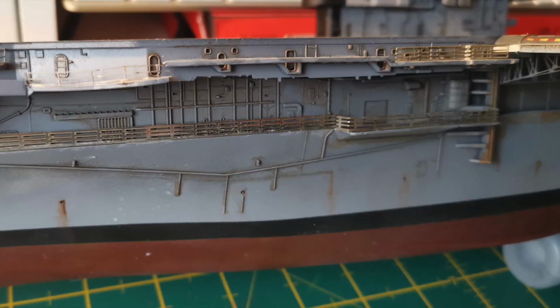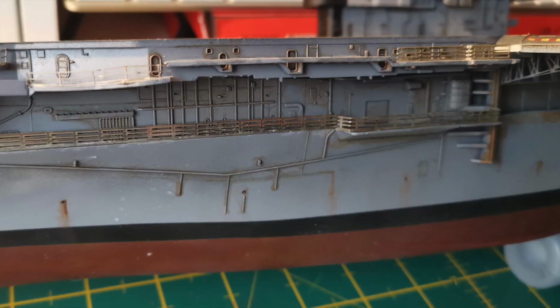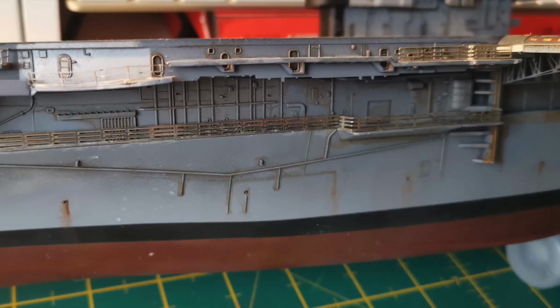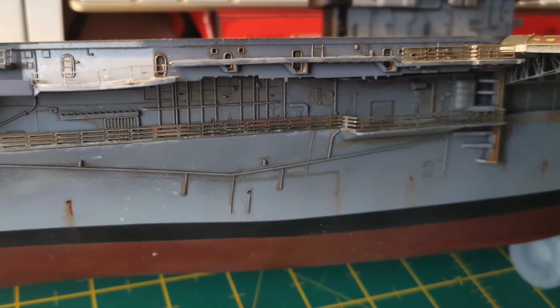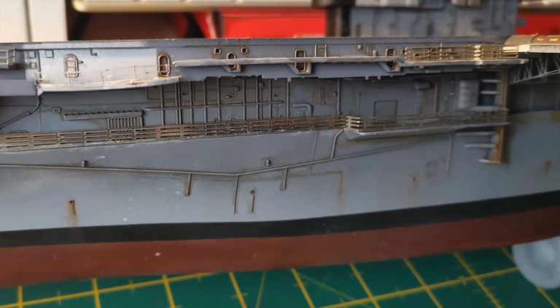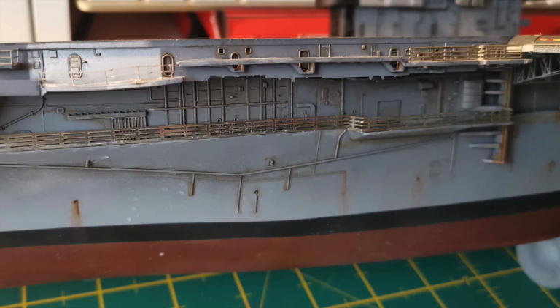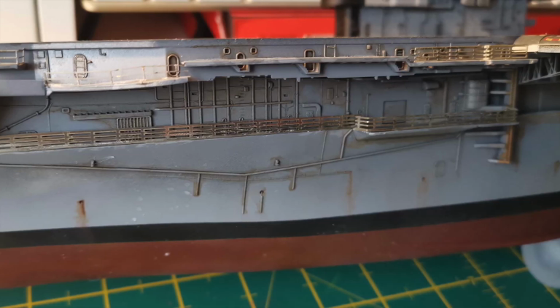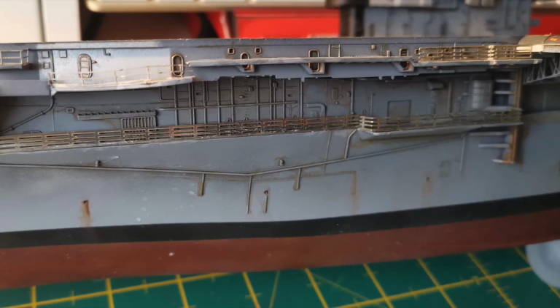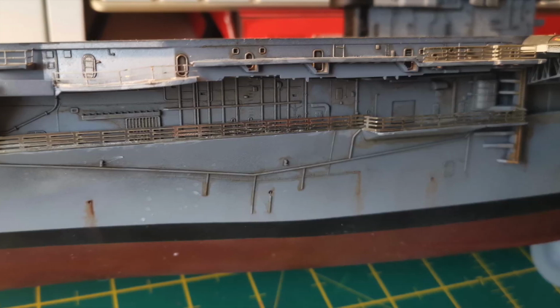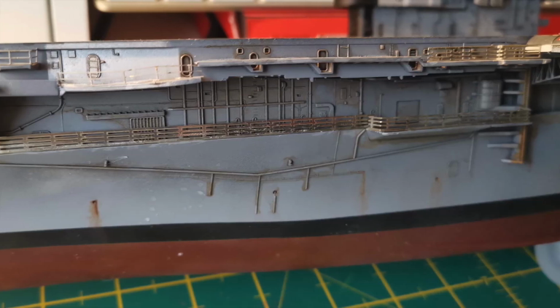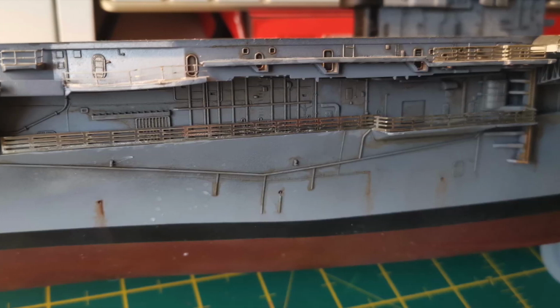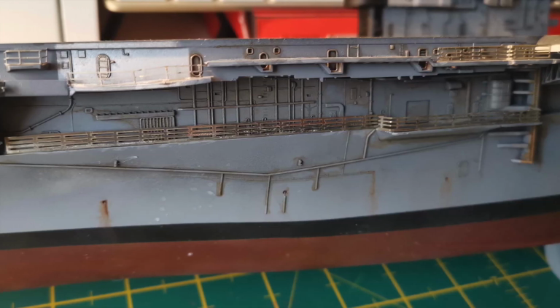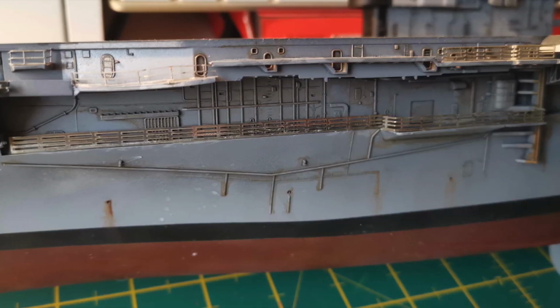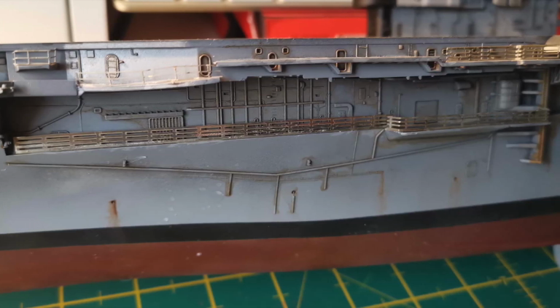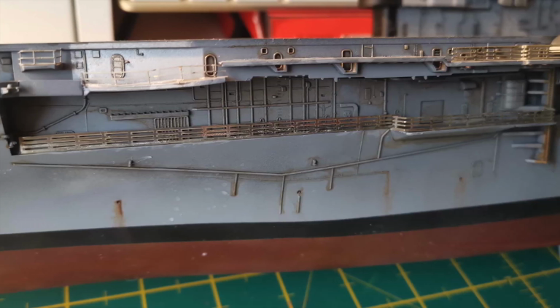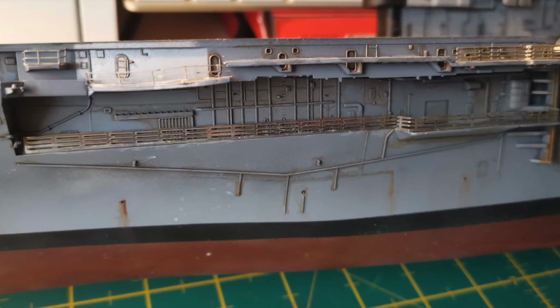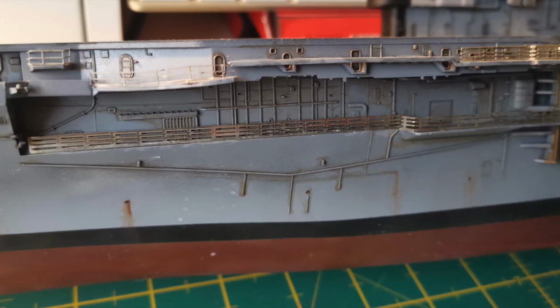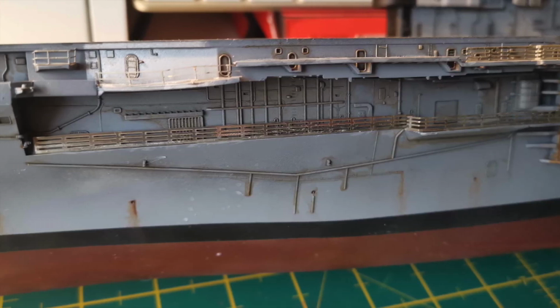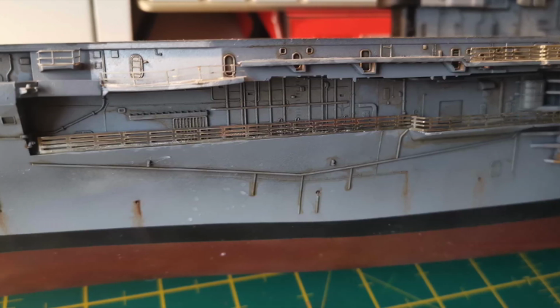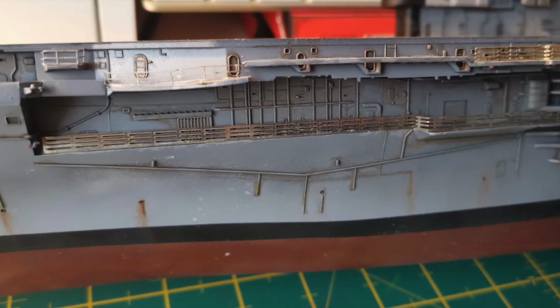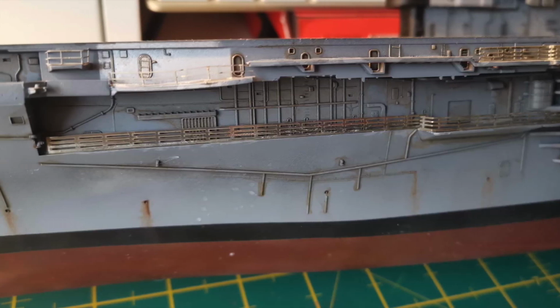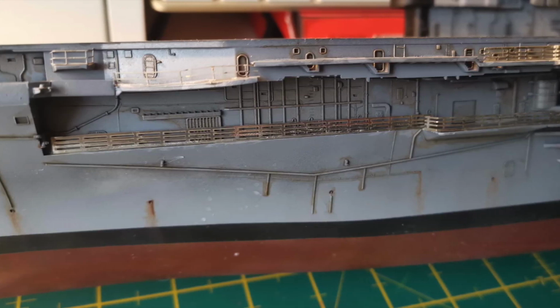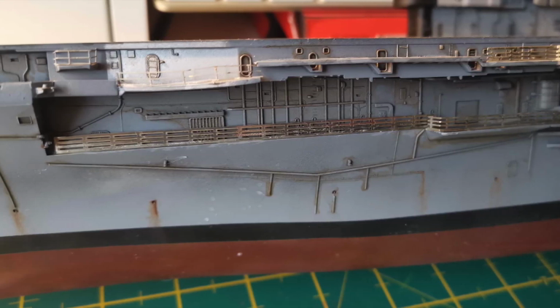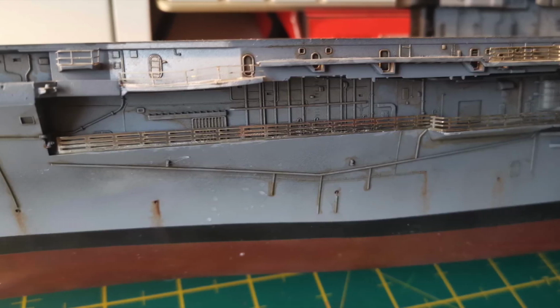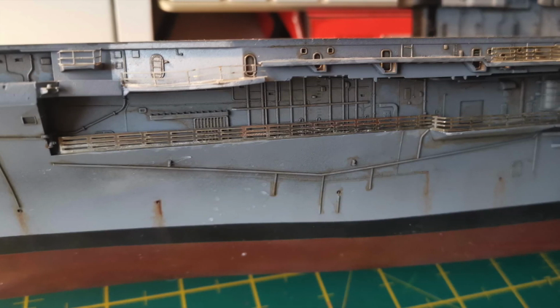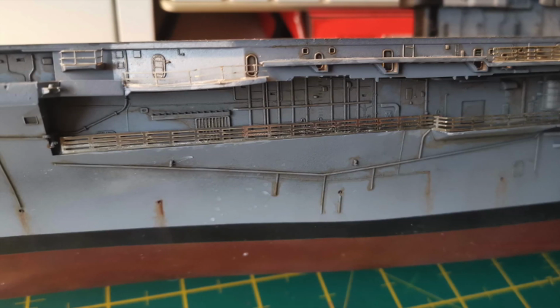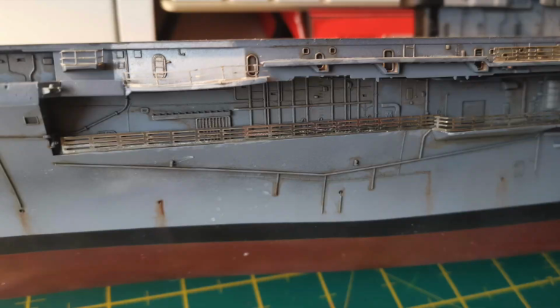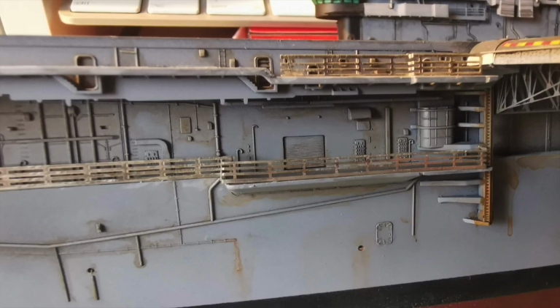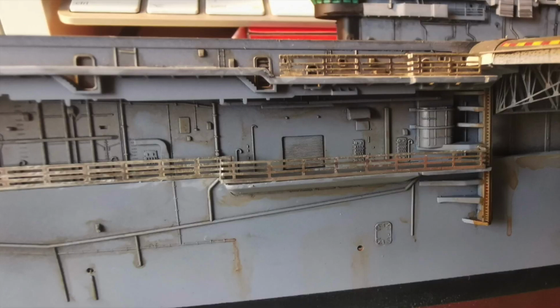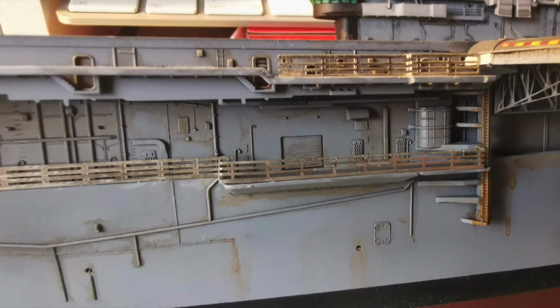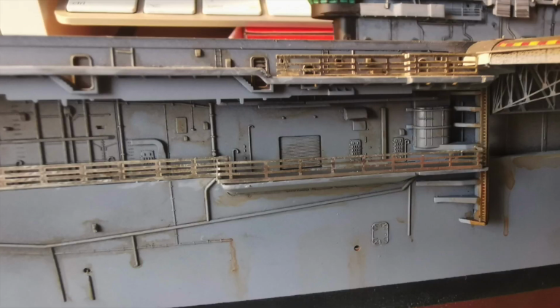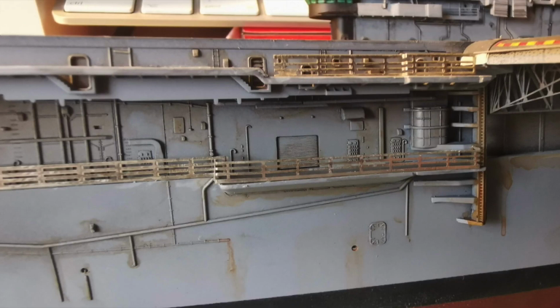Hello there, James here and welcome to the fourth and final part of my Gallery Models USS Intrepid model kit build series.